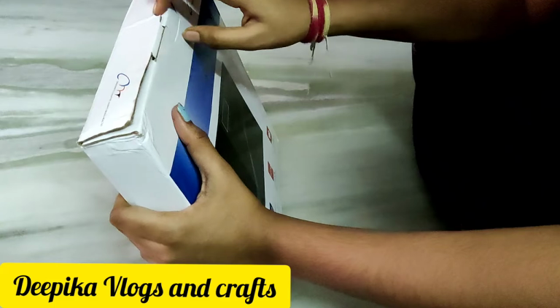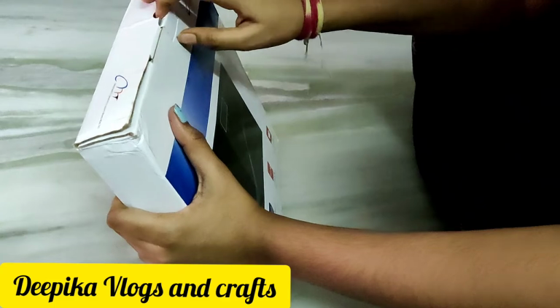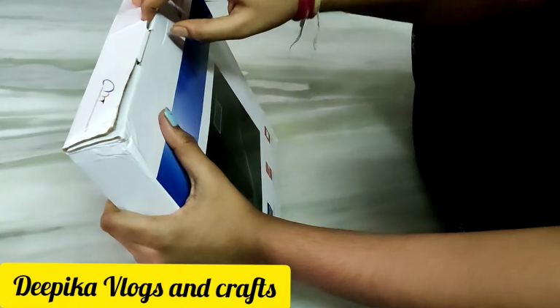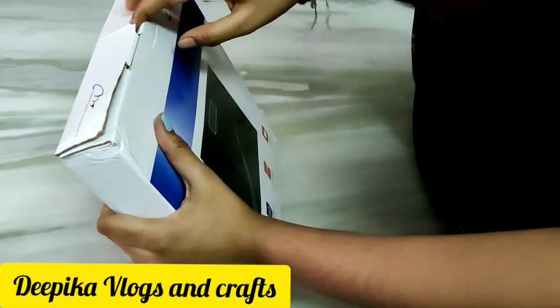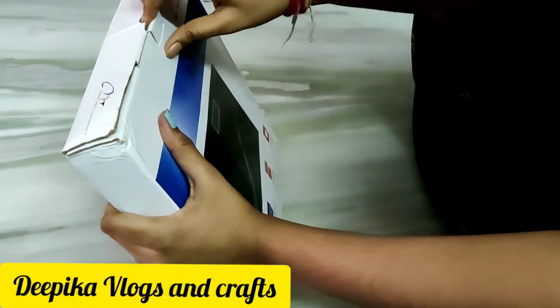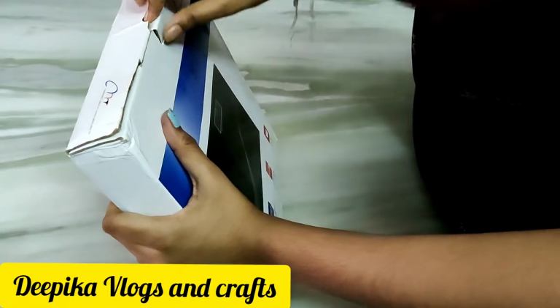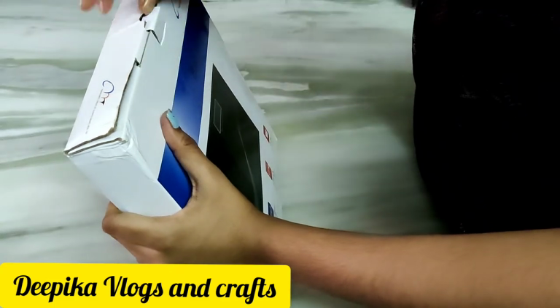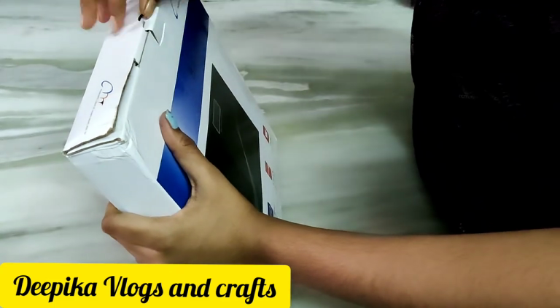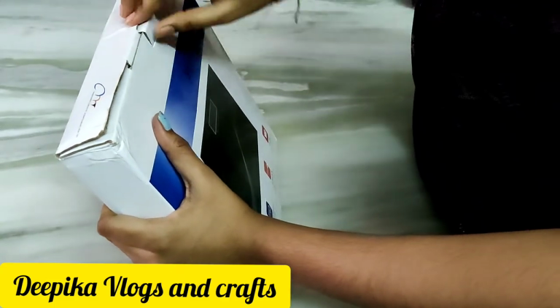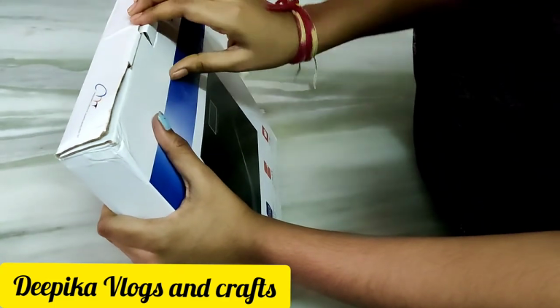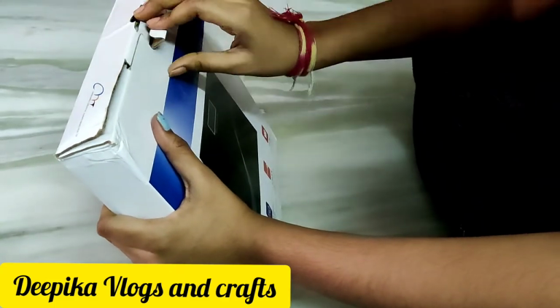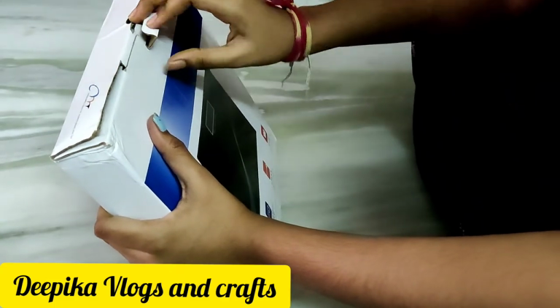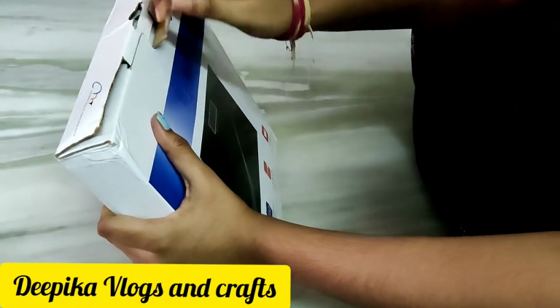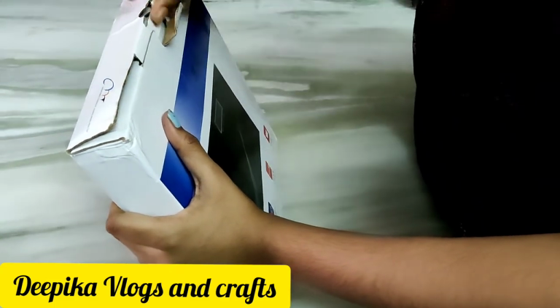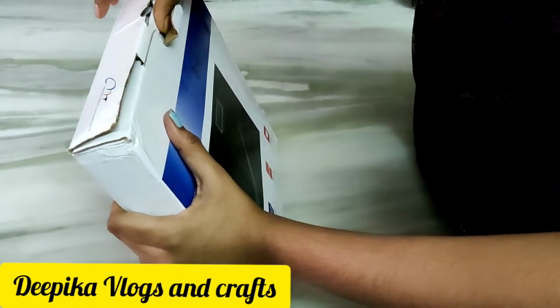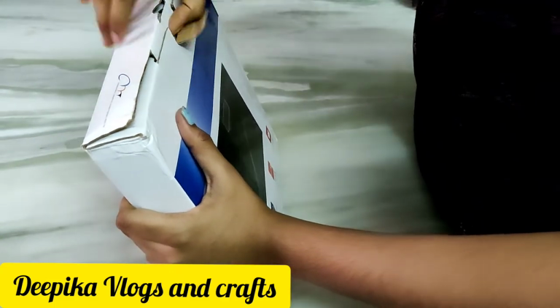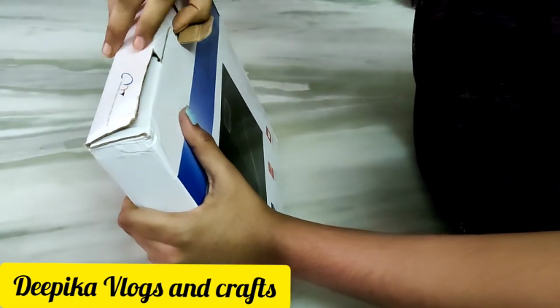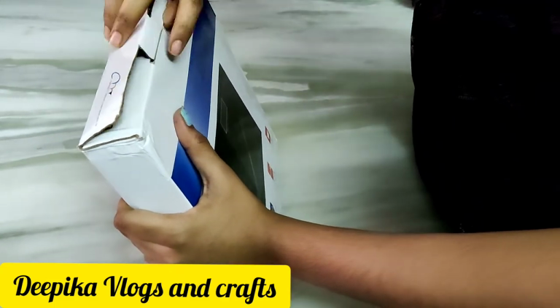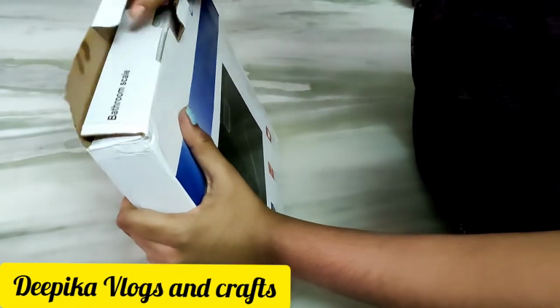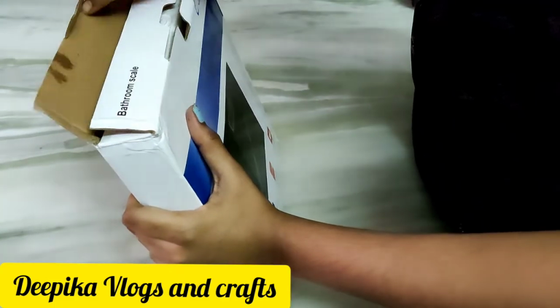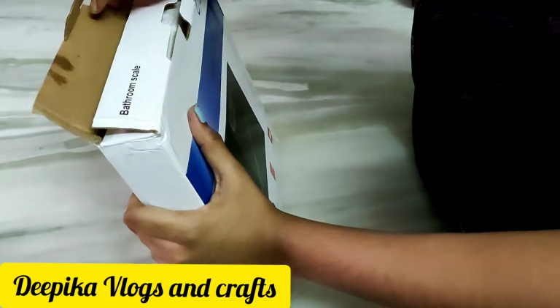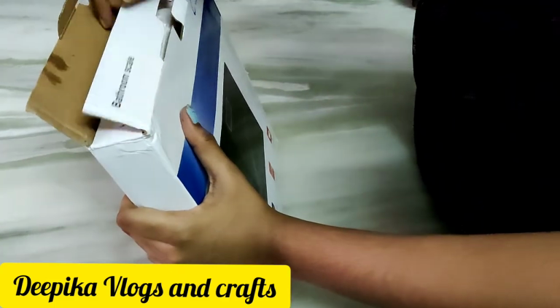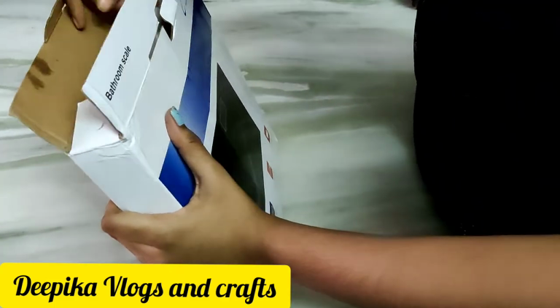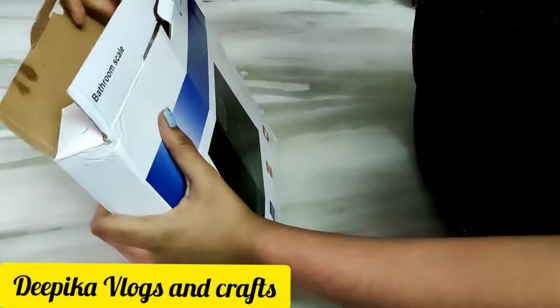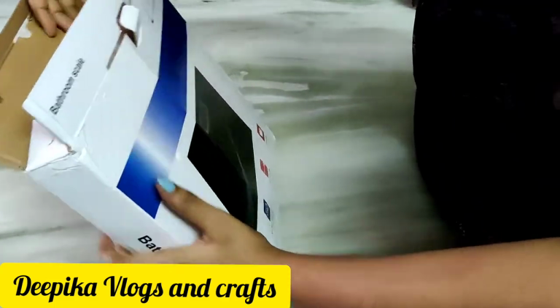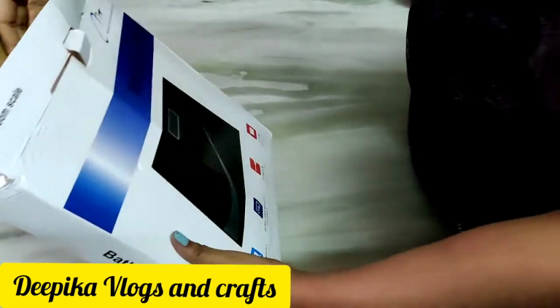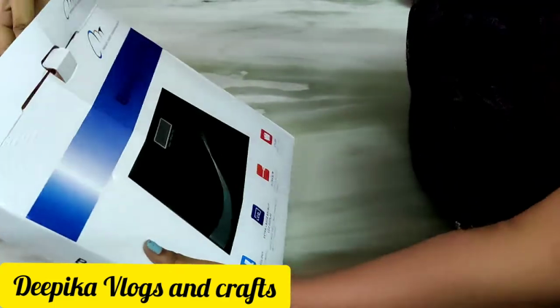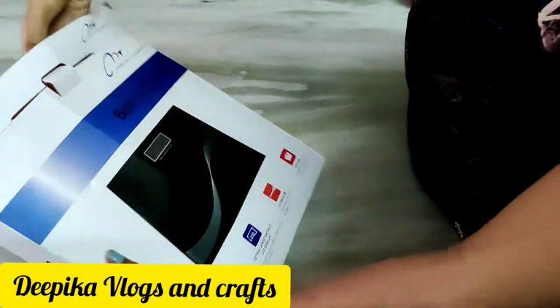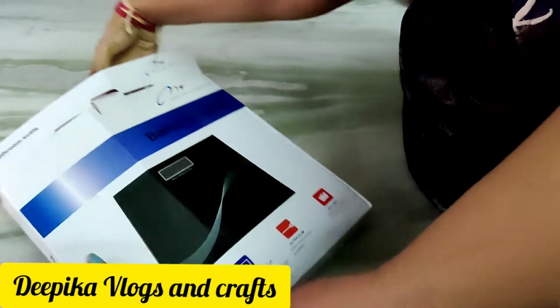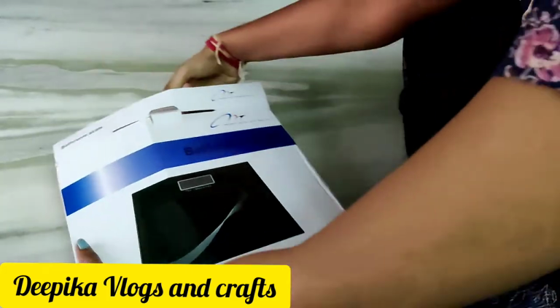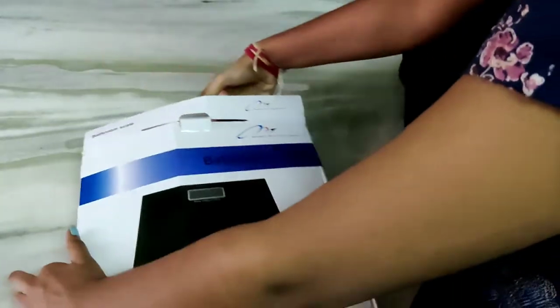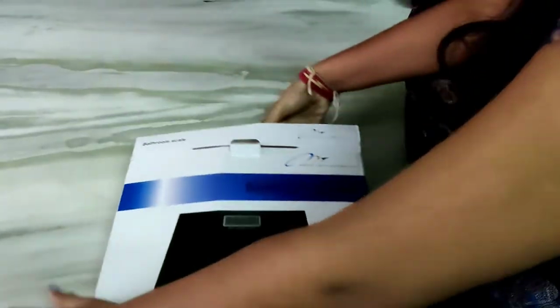Hello friends, welcome back to my channel. I want you to watch an interesting unboxing video.